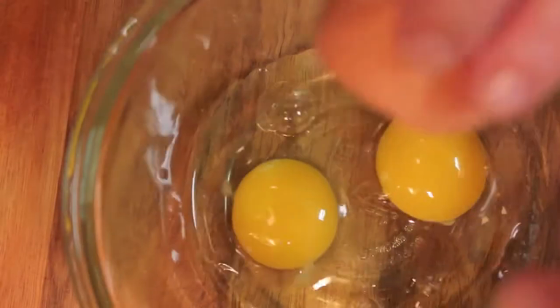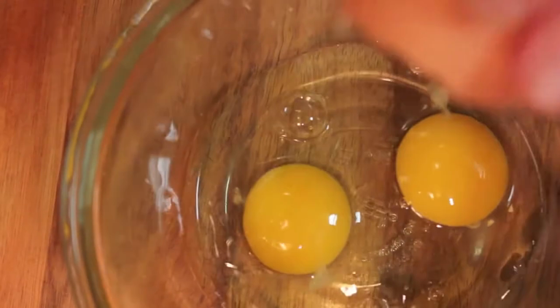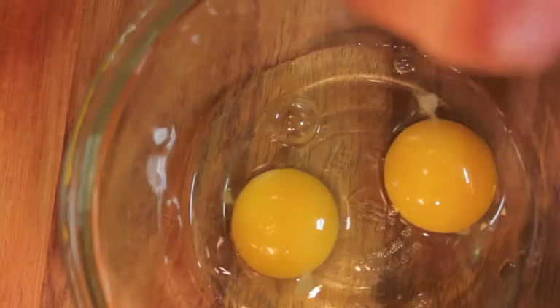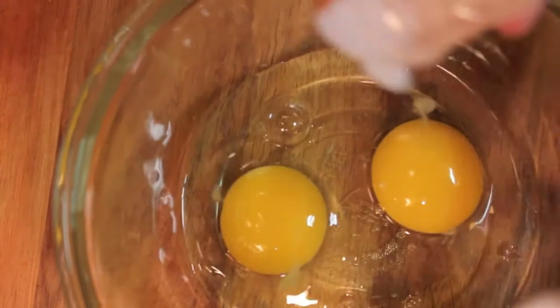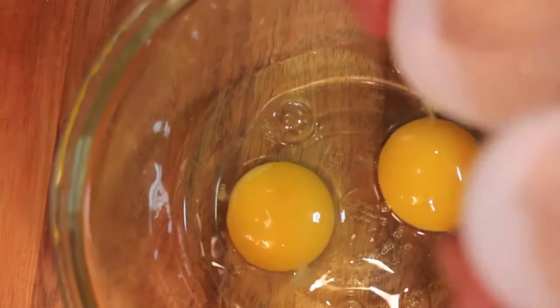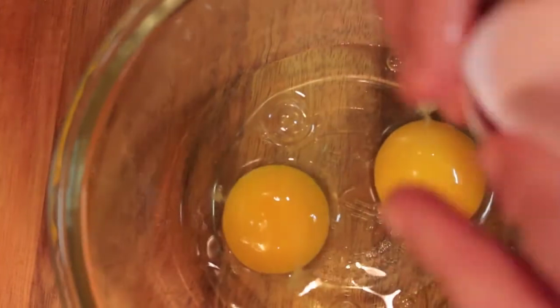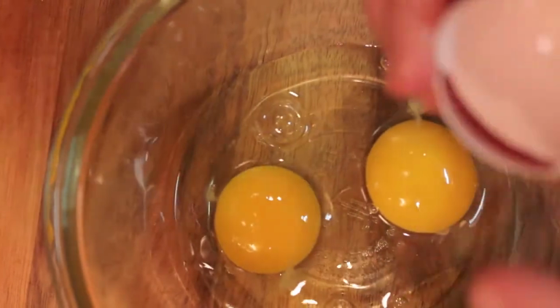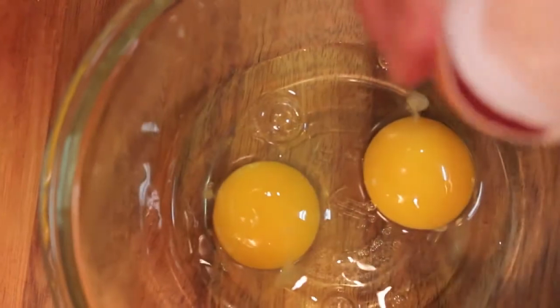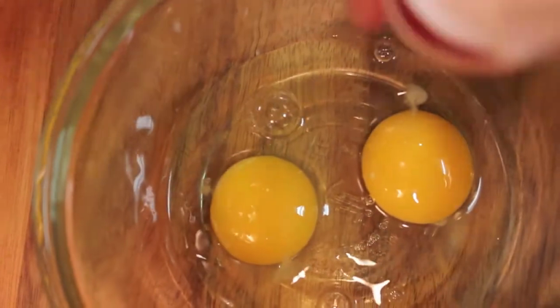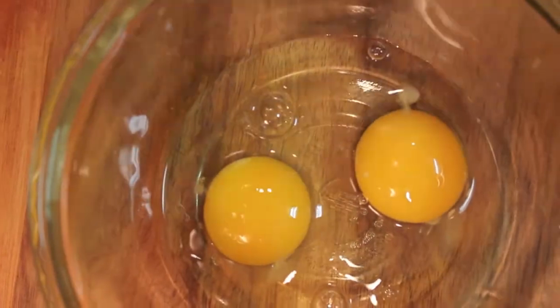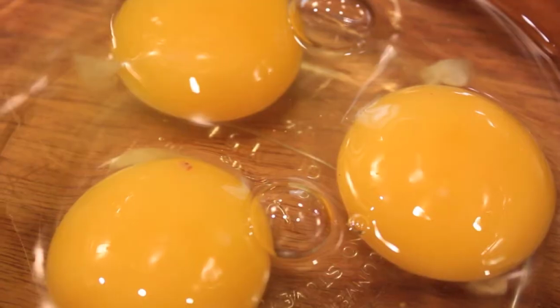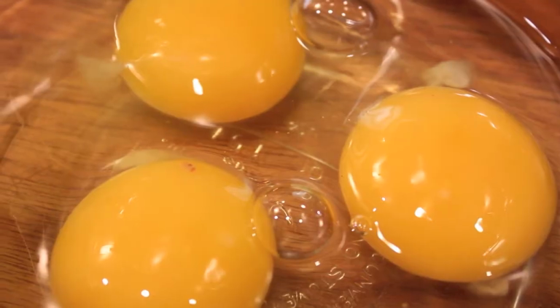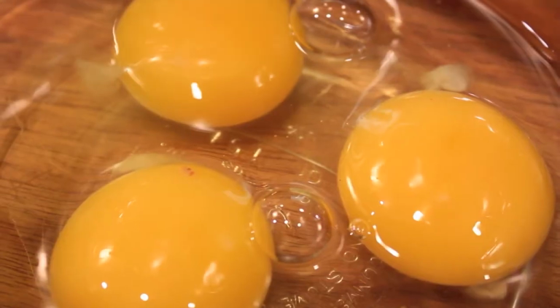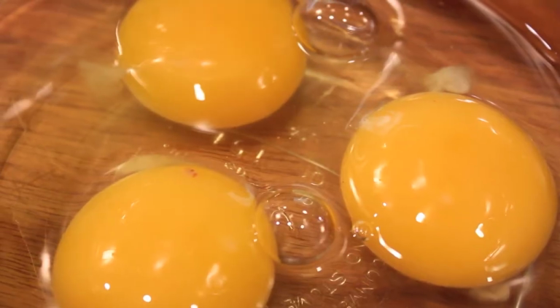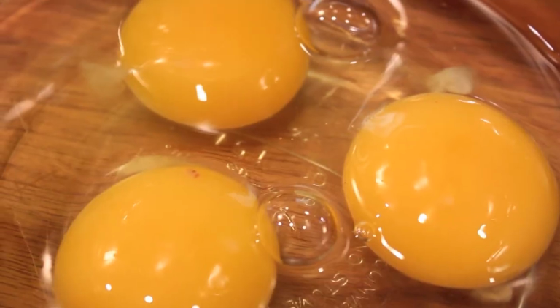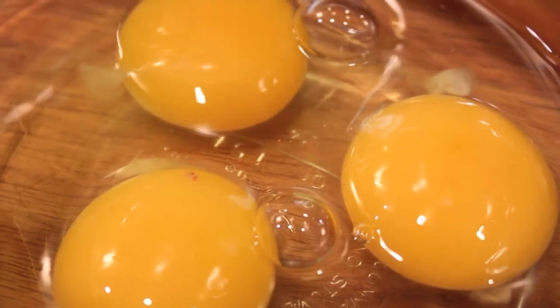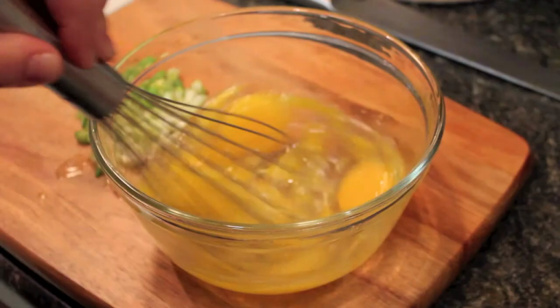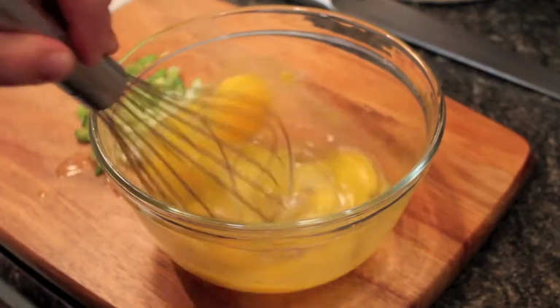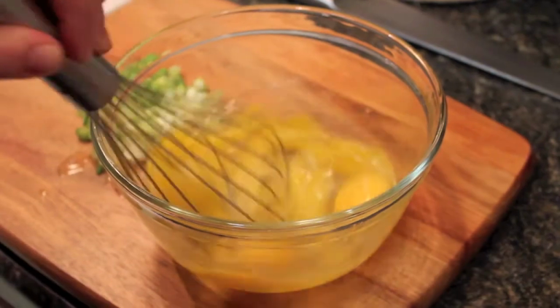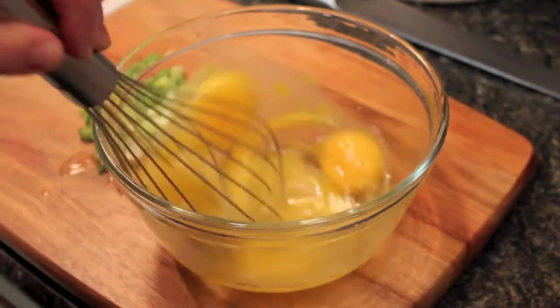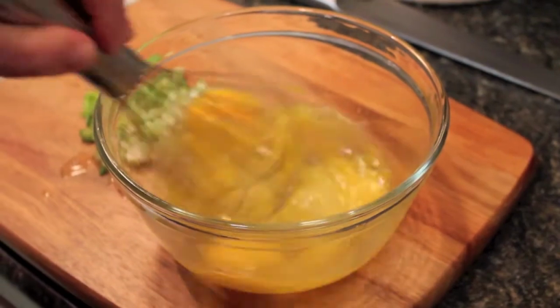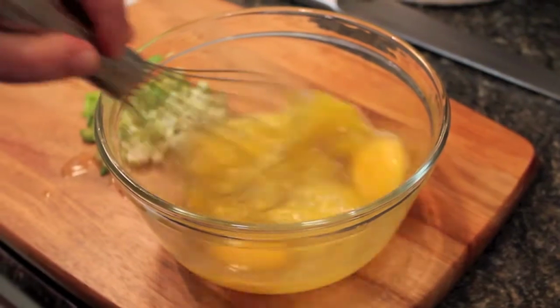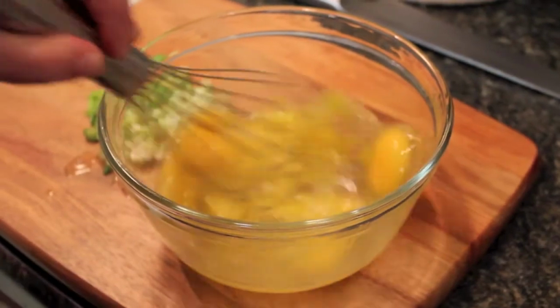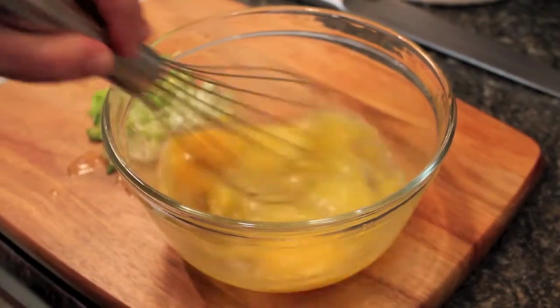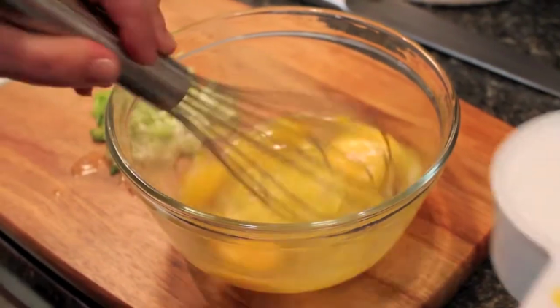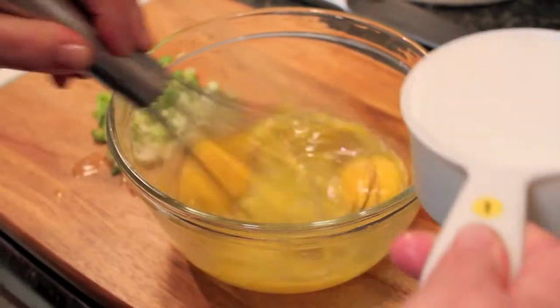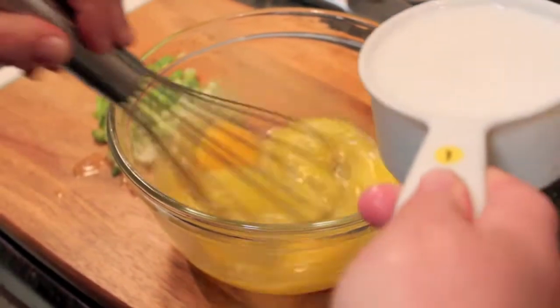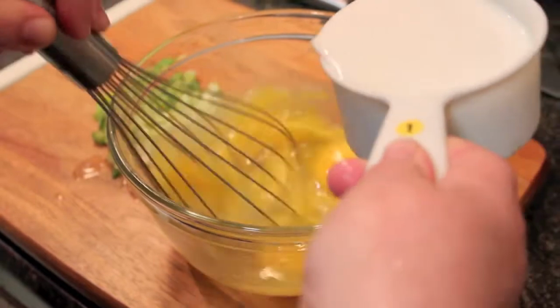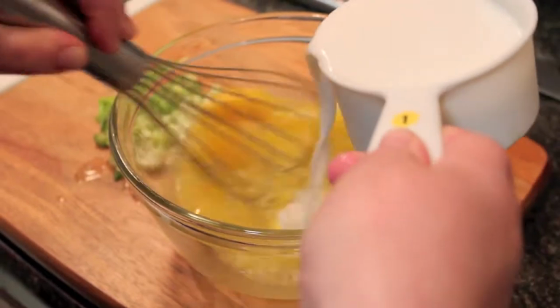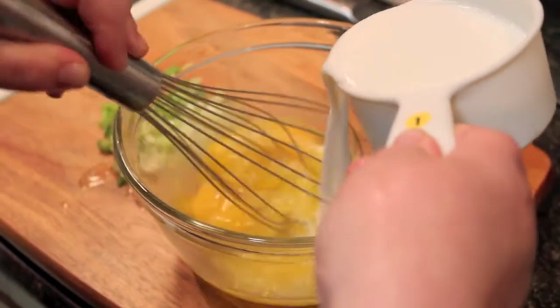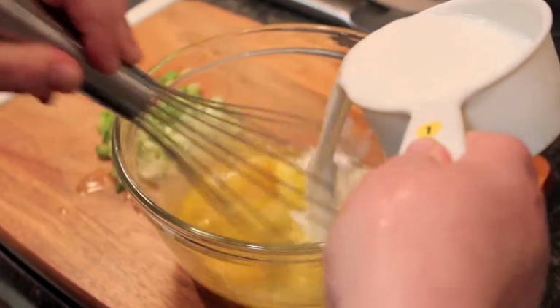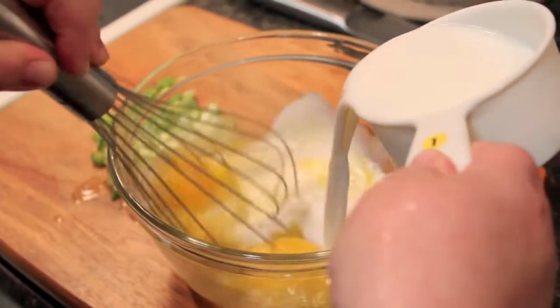In a large bowl, mix your eggs and whisk together with a cup of milk.